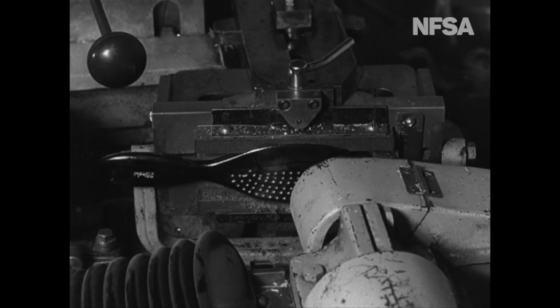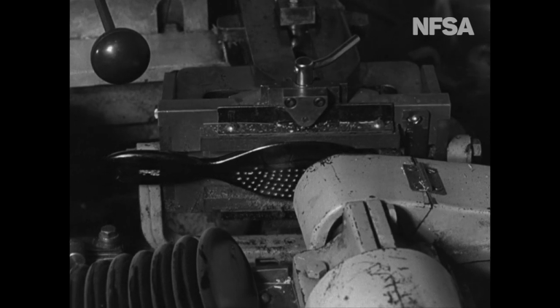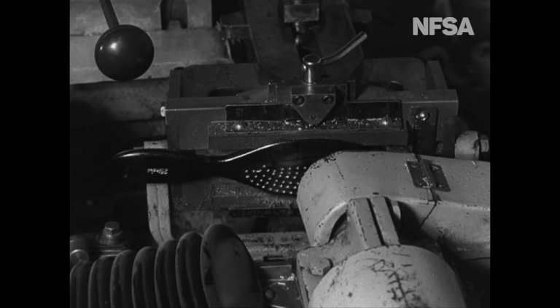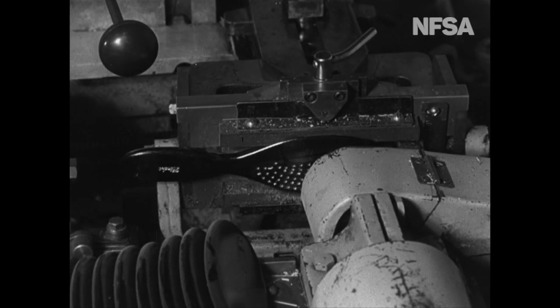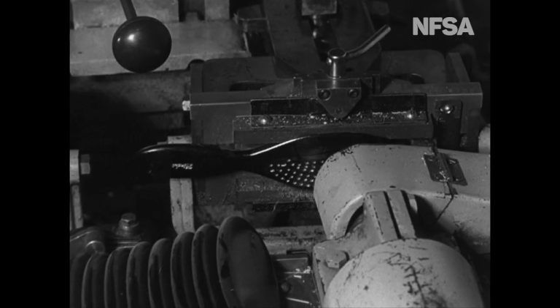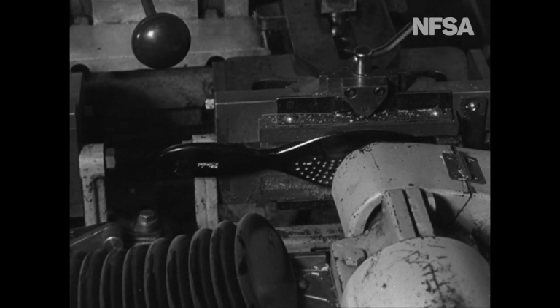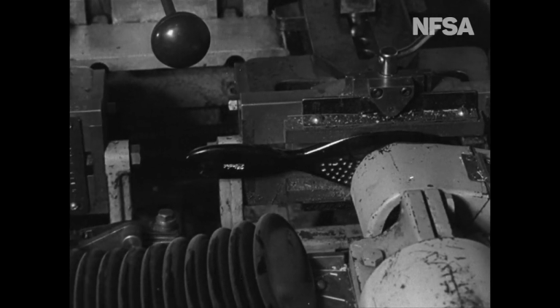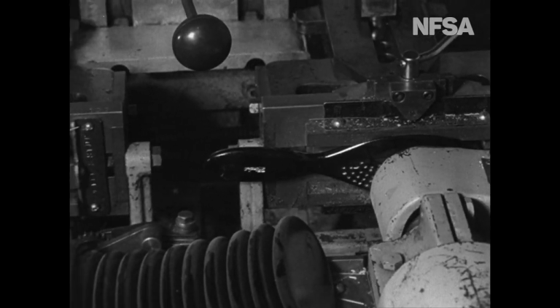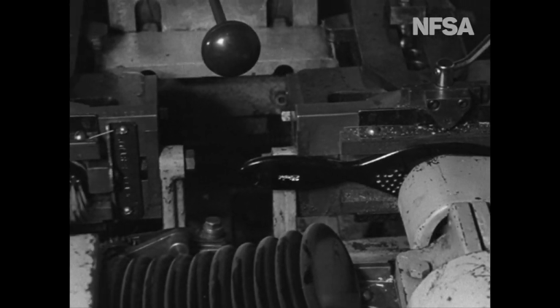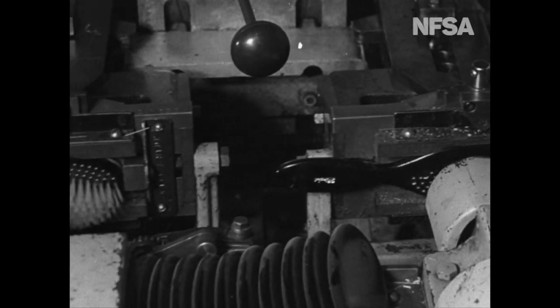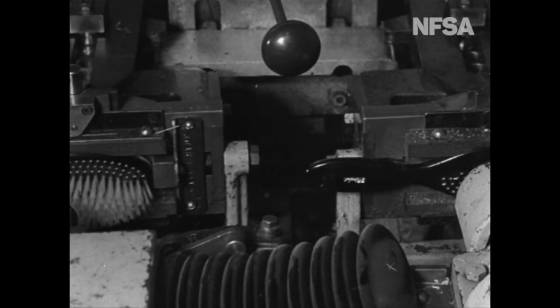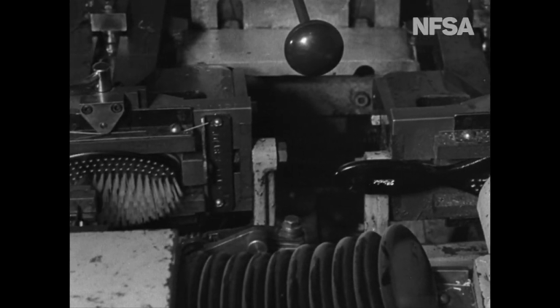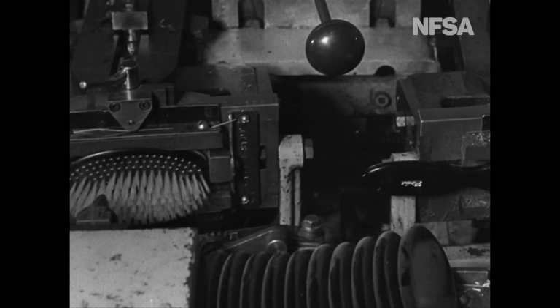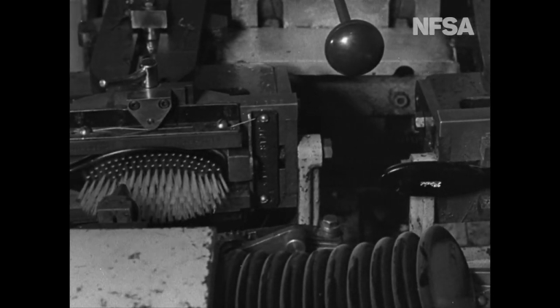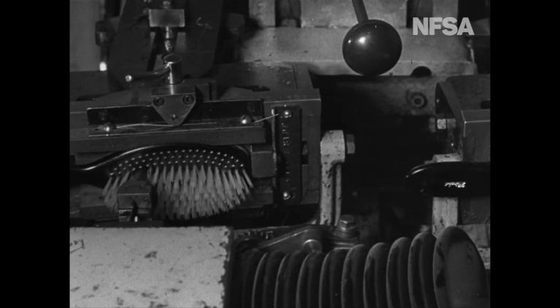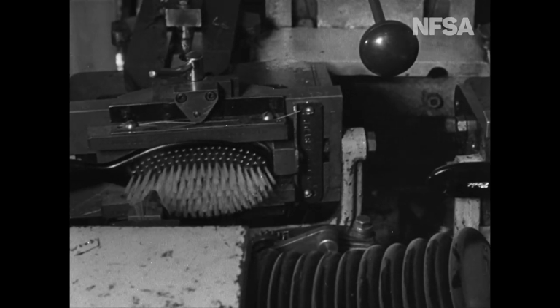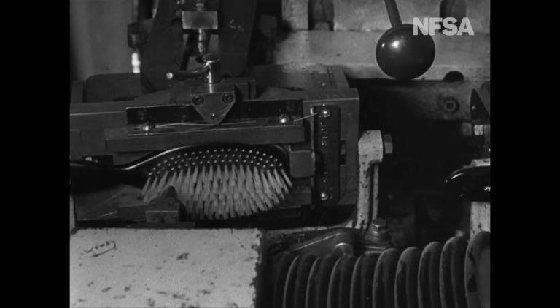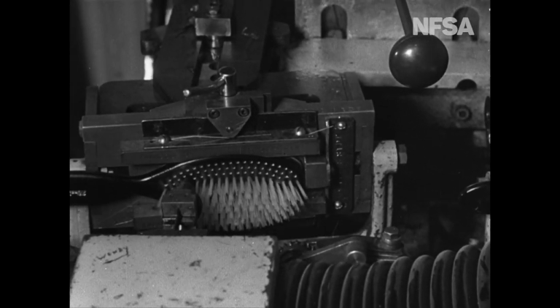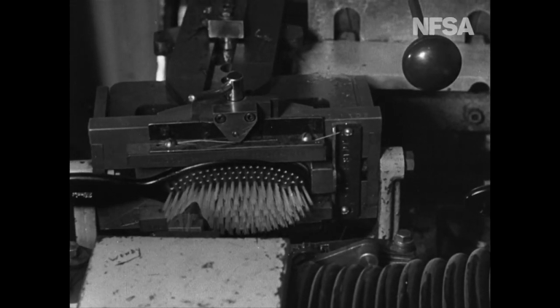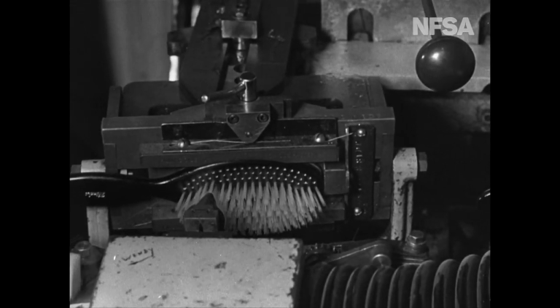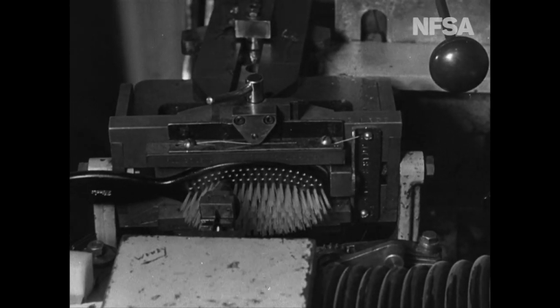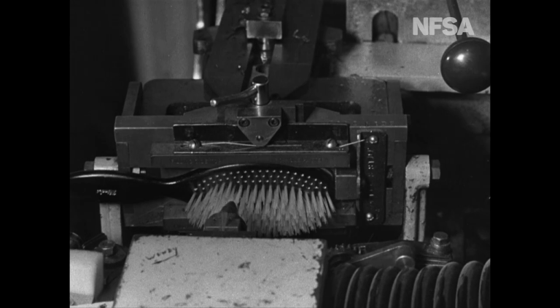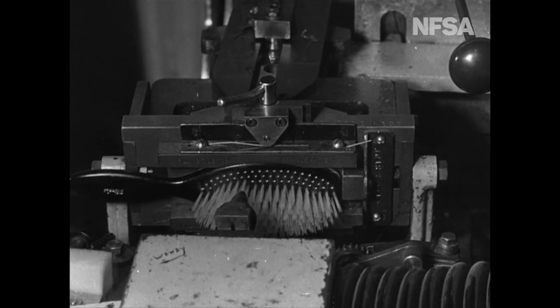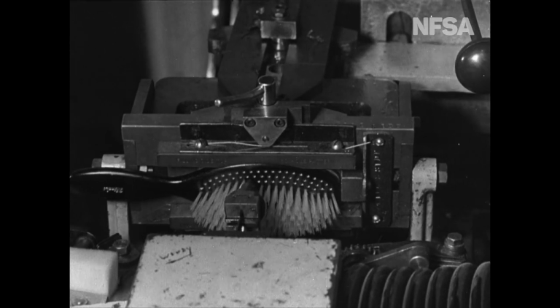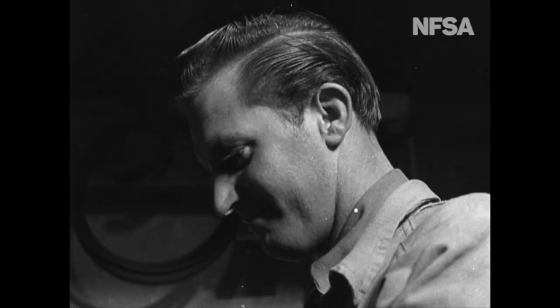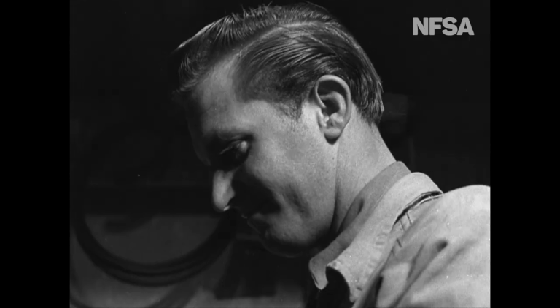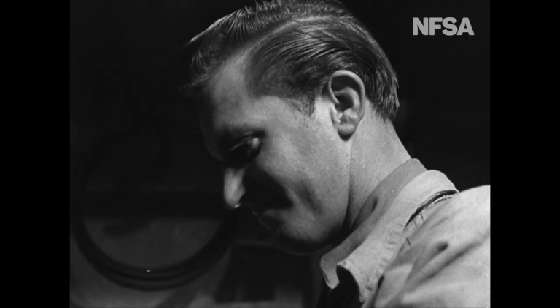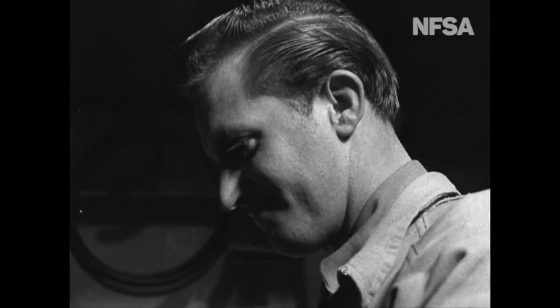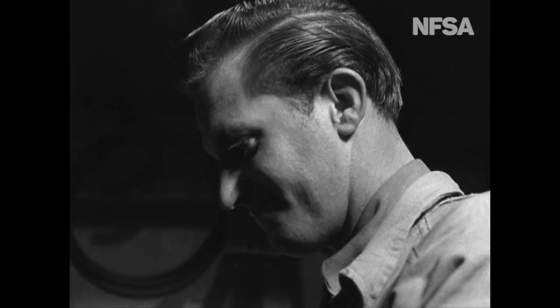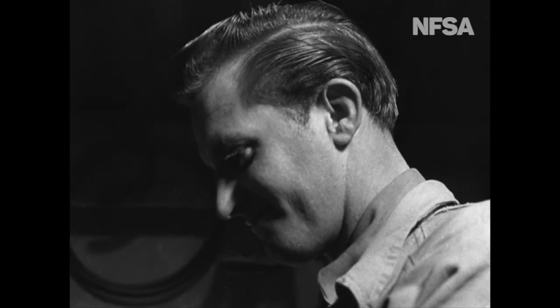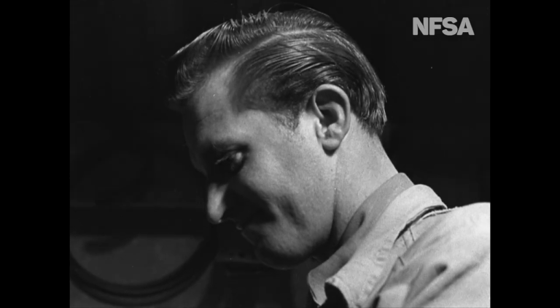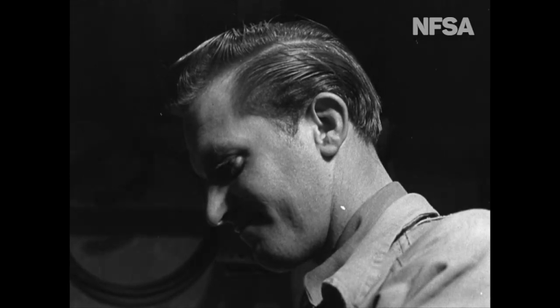To every woman, nylon is a magic word, and nylon hairbrushes like these will adorn the dressing tables of a million beauties.